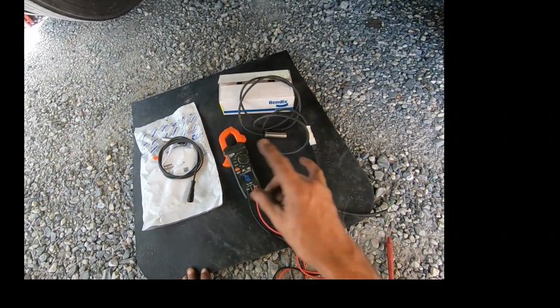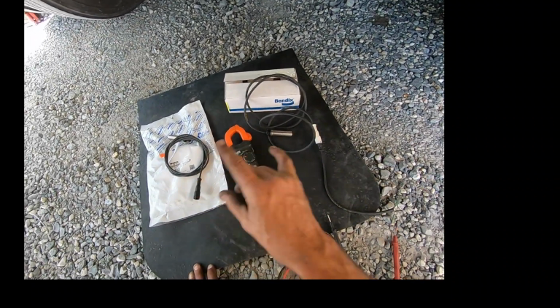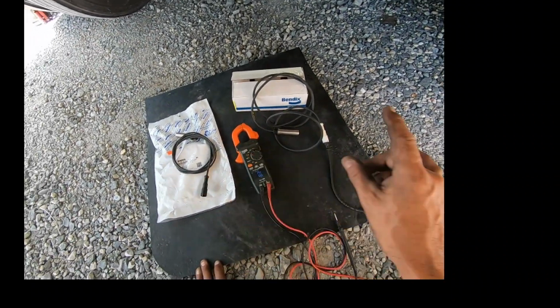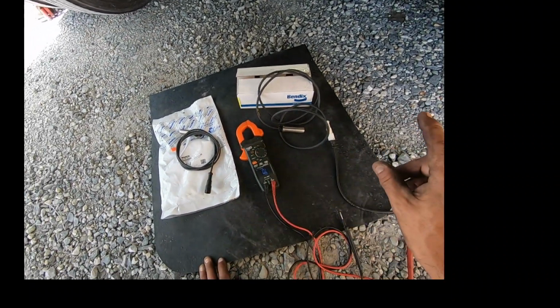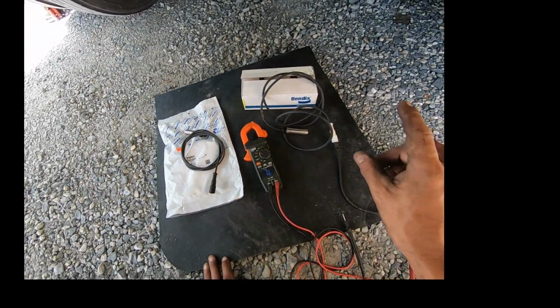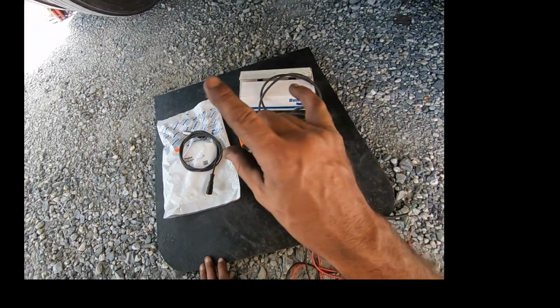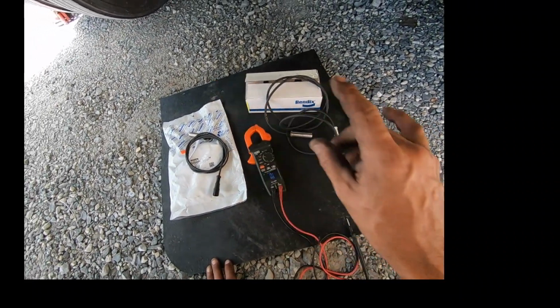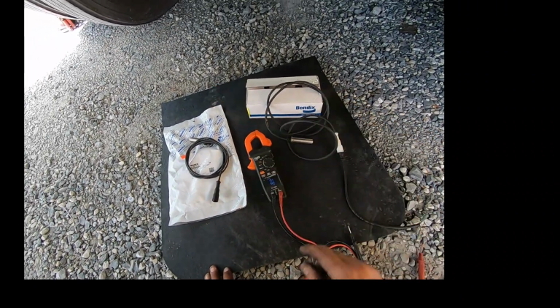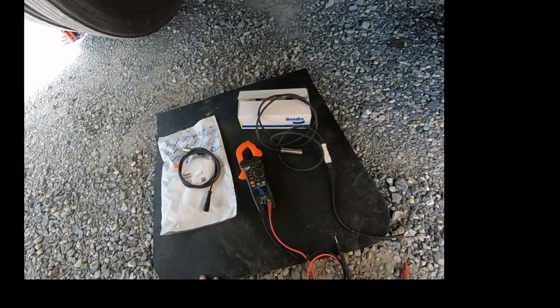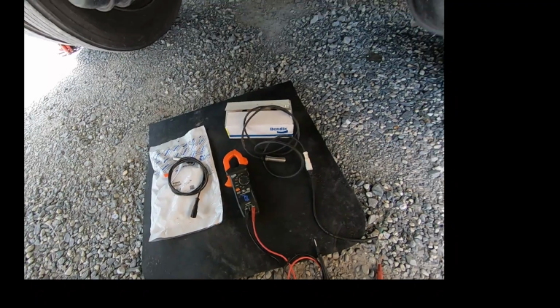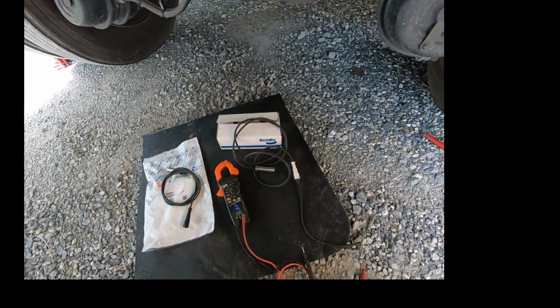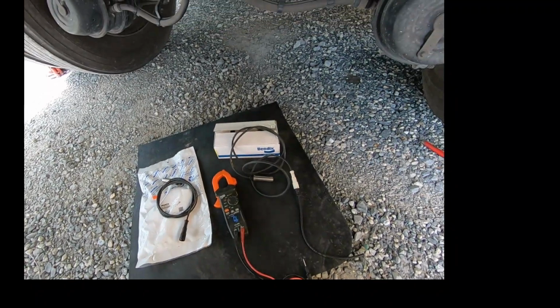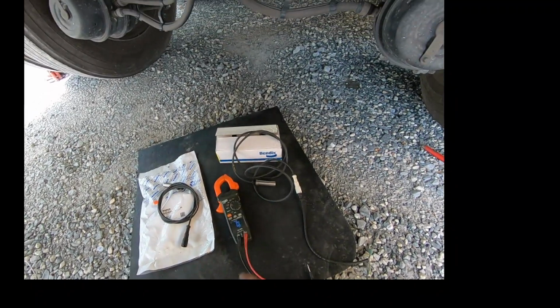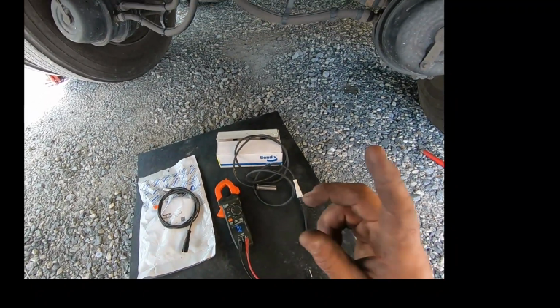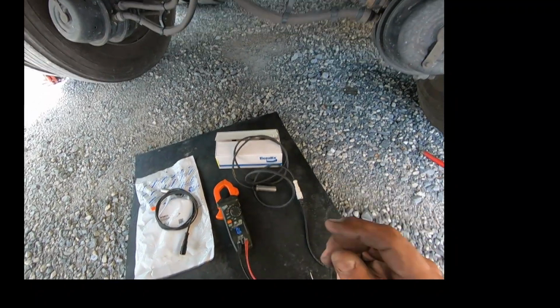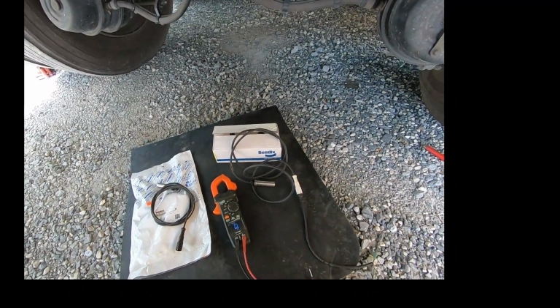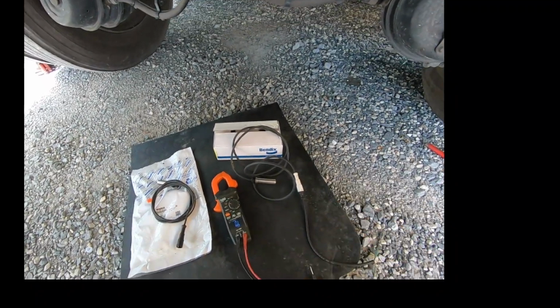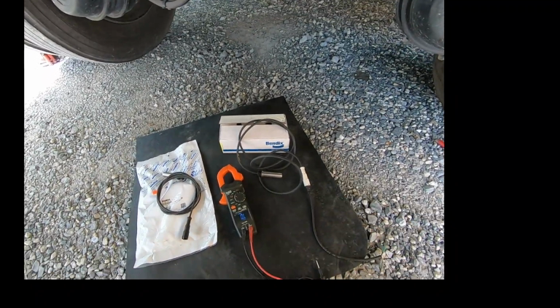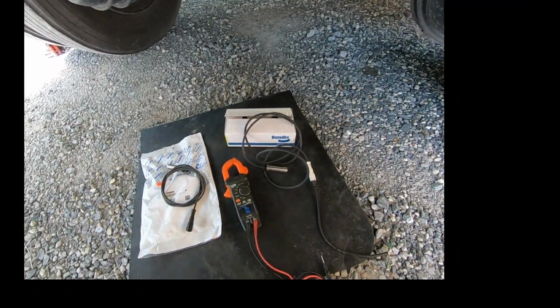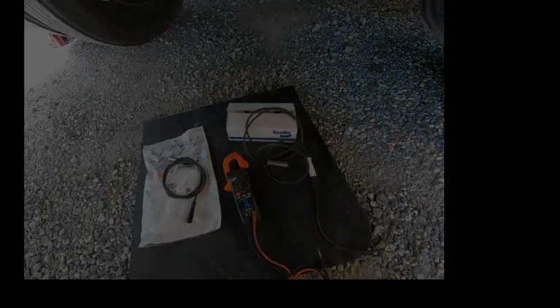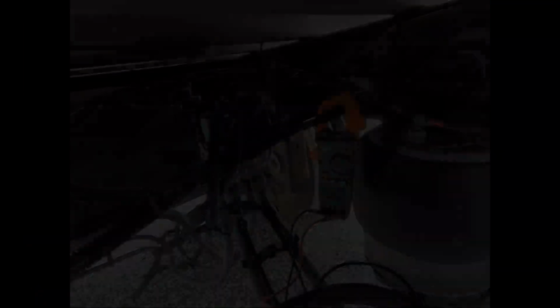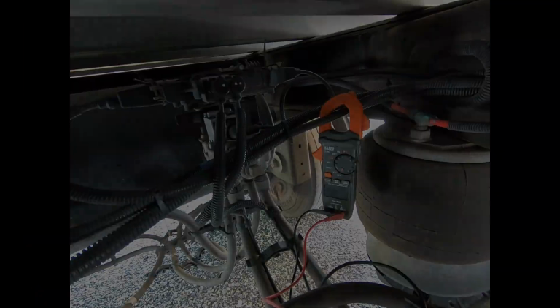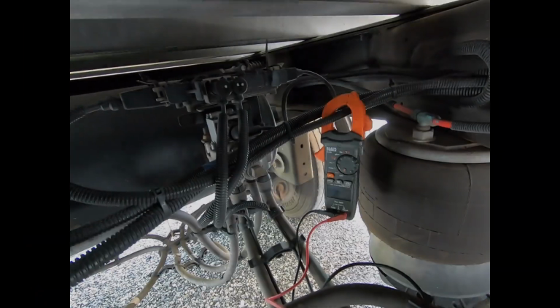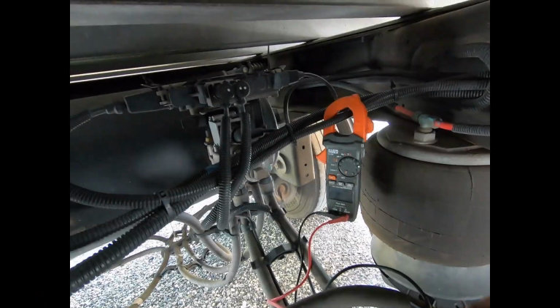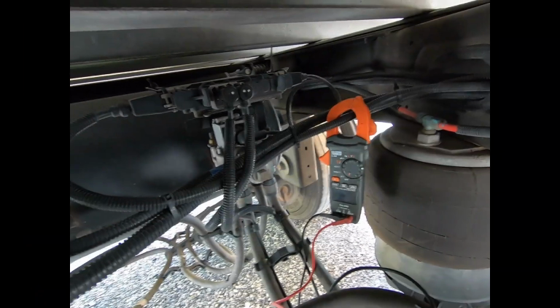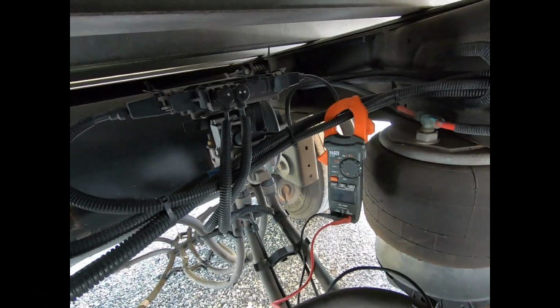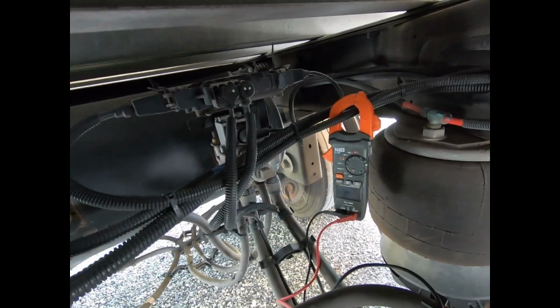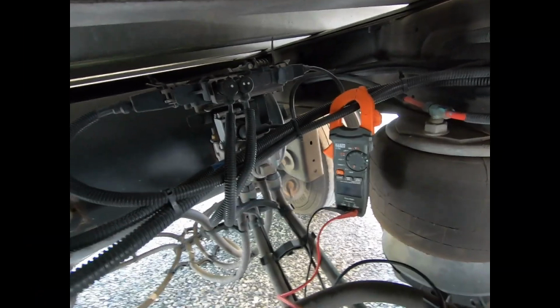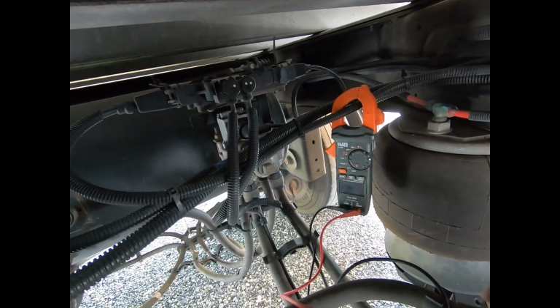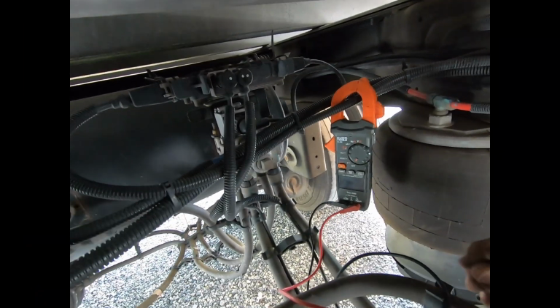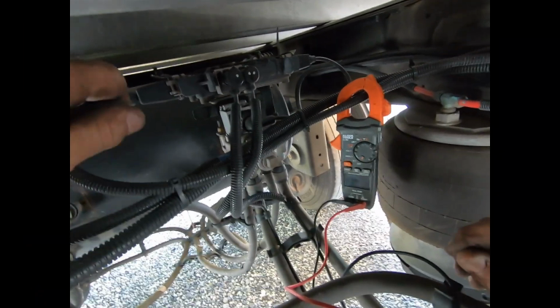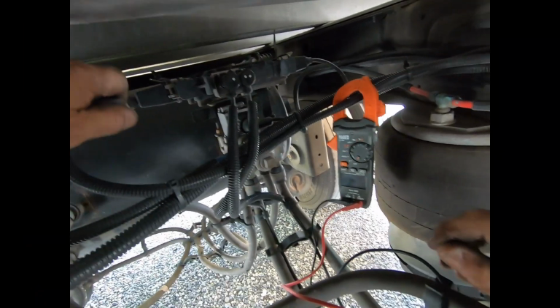They all mount differently, so be careful about having a Wabco speed sensor on one side and a Bendix on the other — the difference in resistance between the two could cause a problem and throw a code.